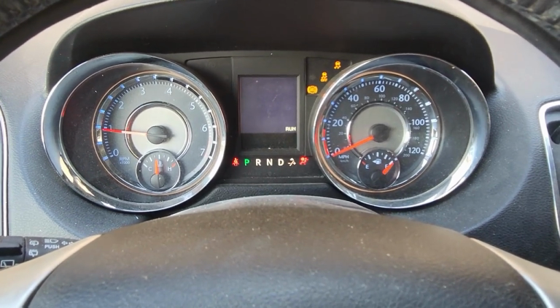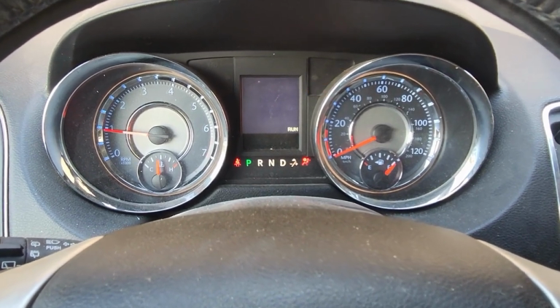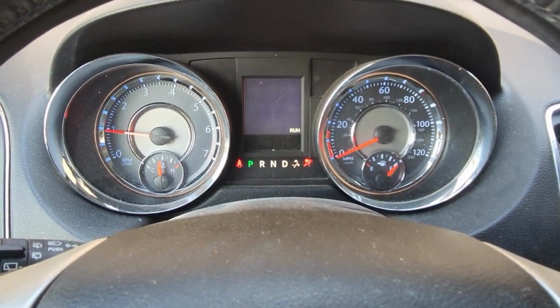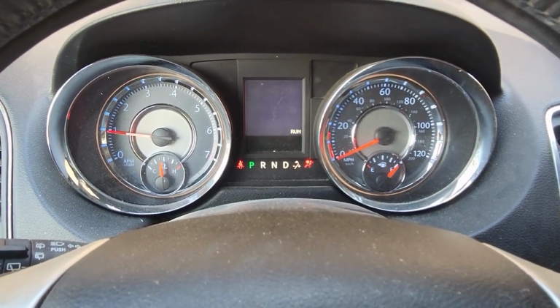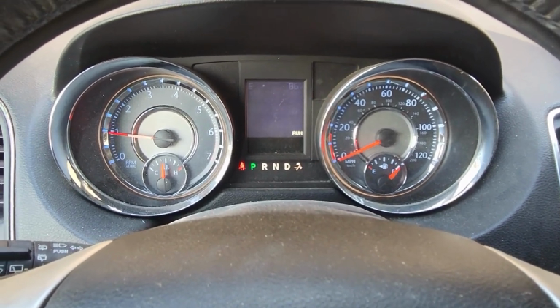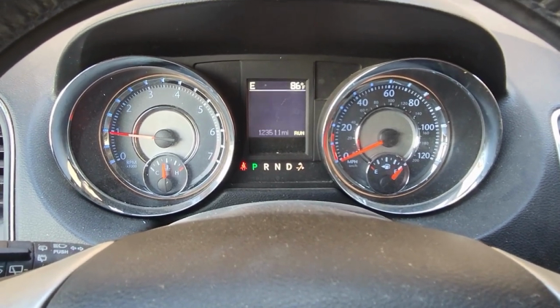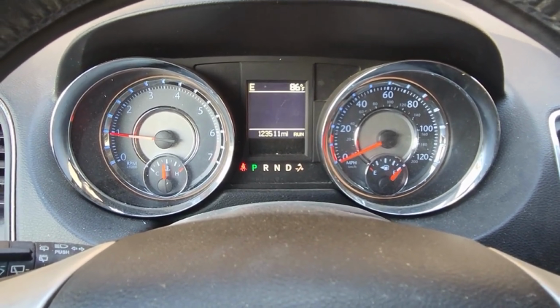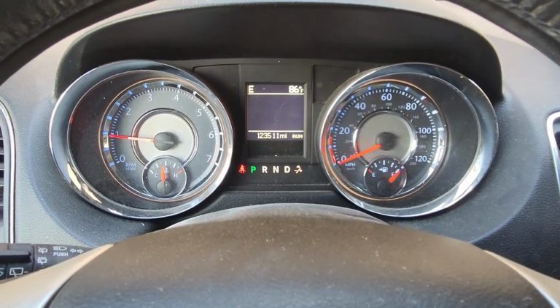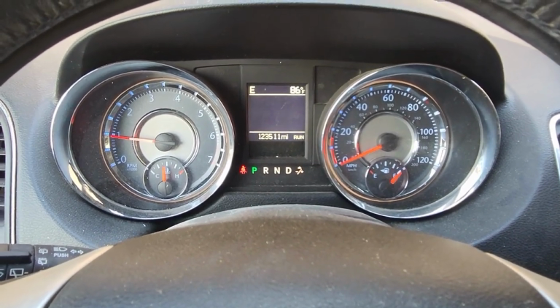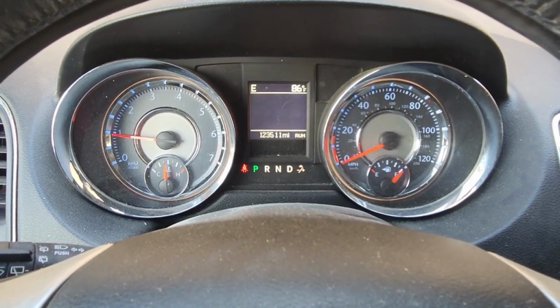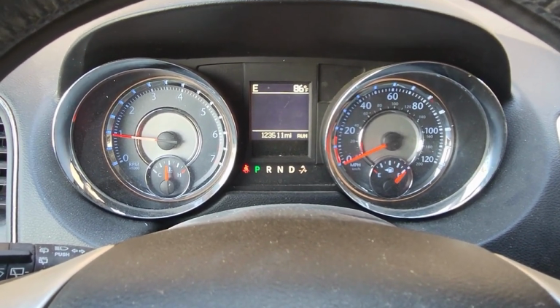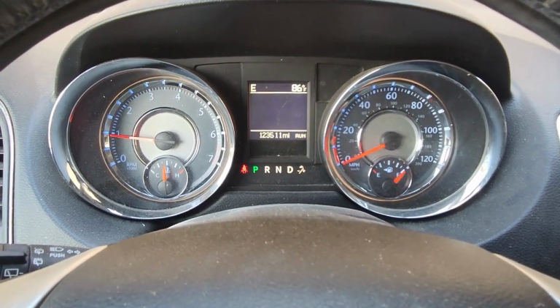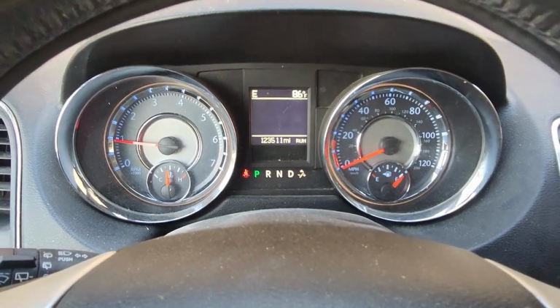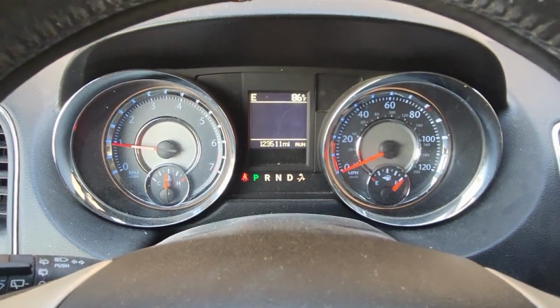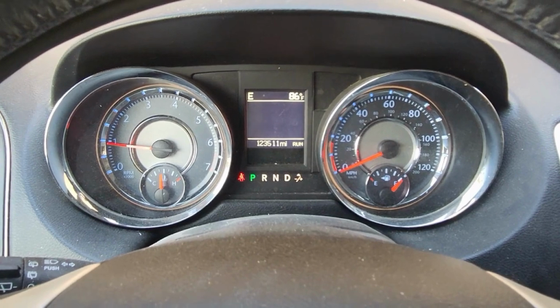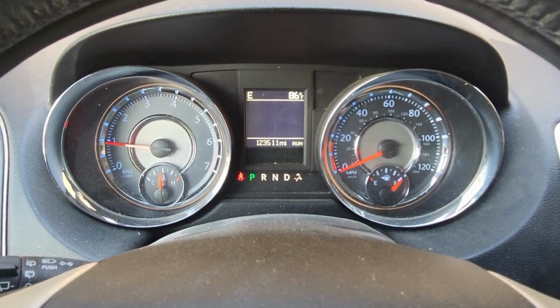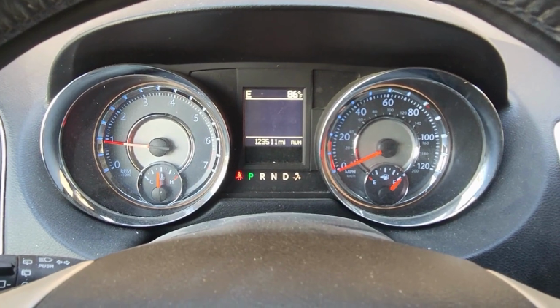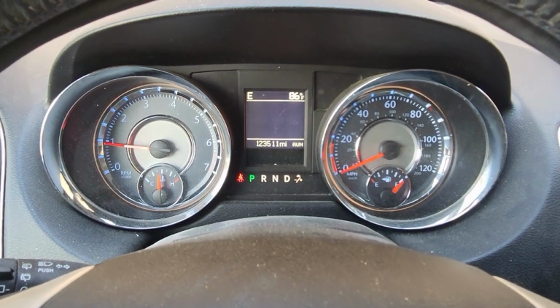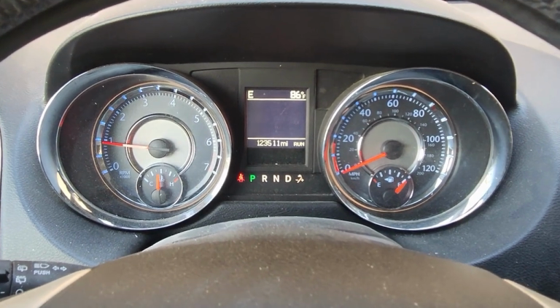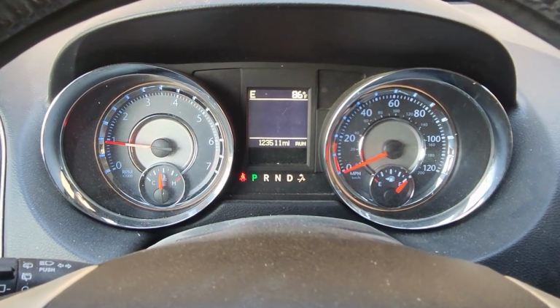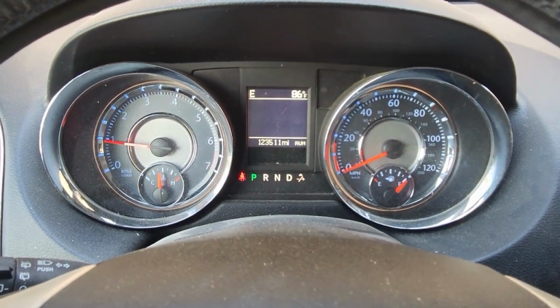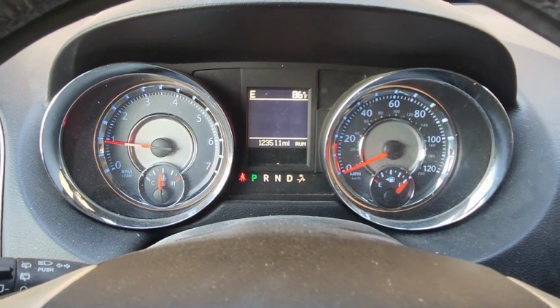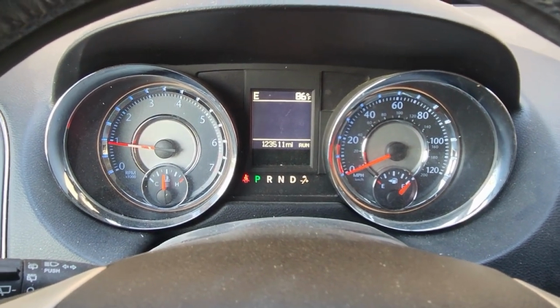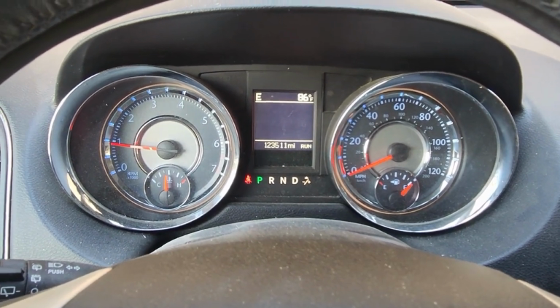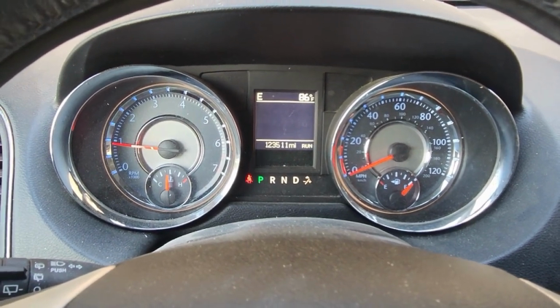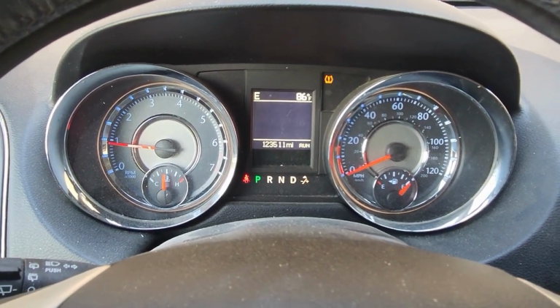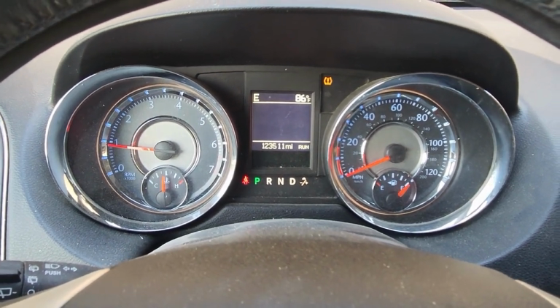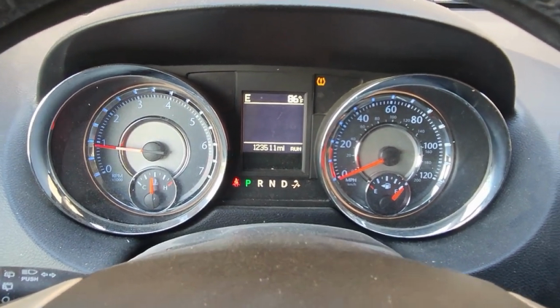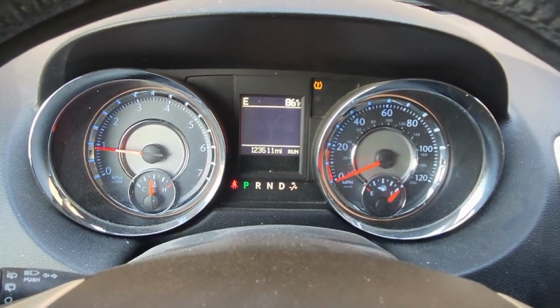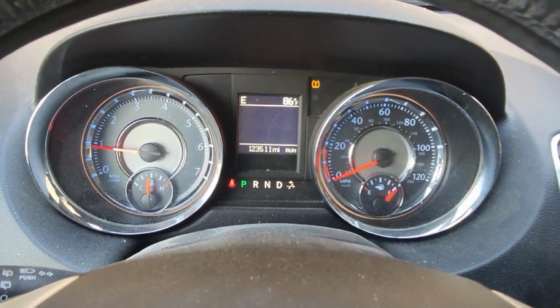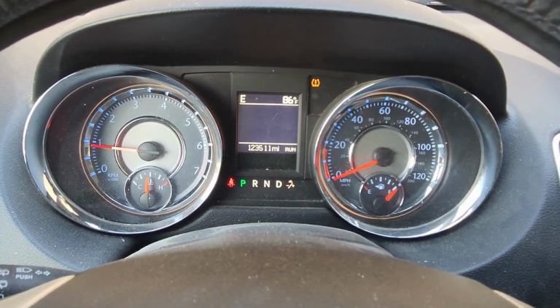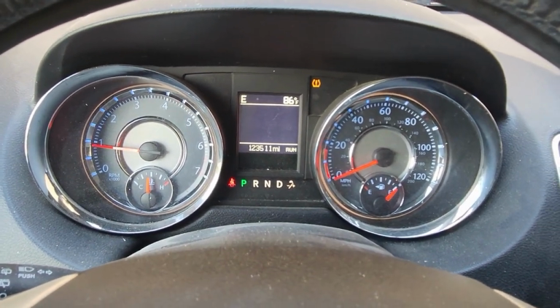Now turn it back on to verify the reset worked. Let's see if we get a message saying it needs an oil change. Okay, nothing's popping up — the reset was successful.